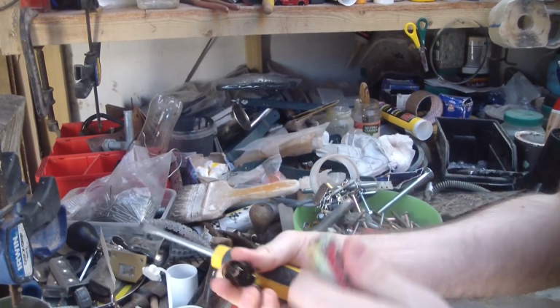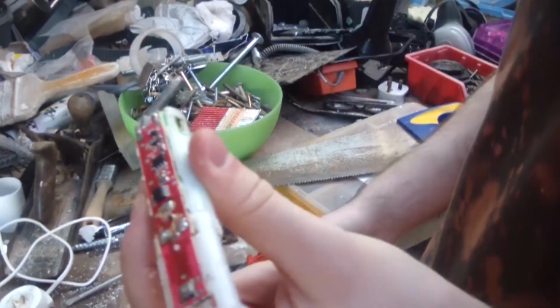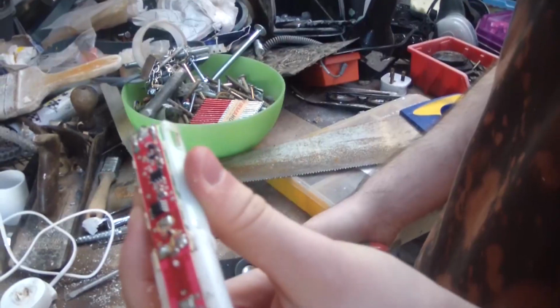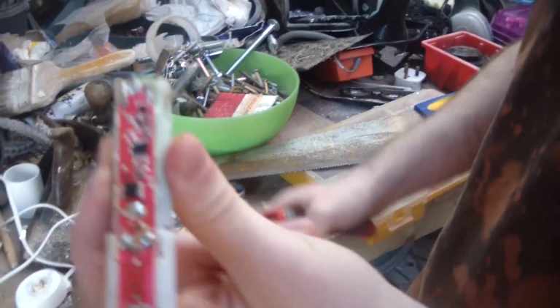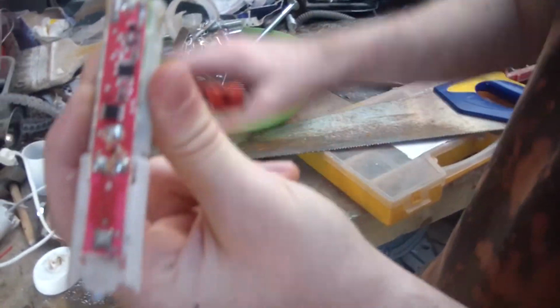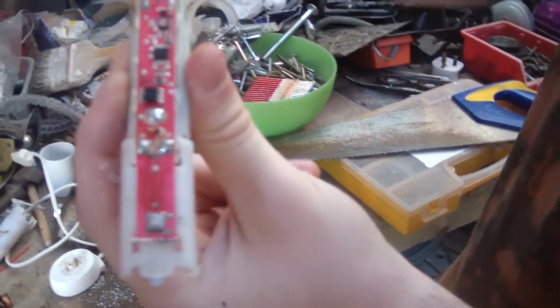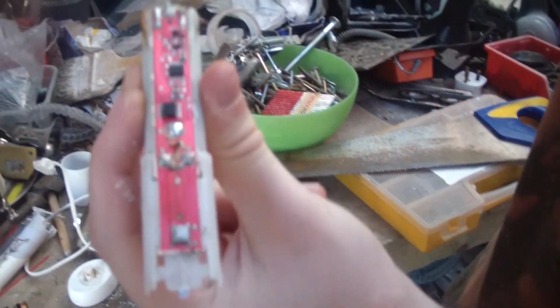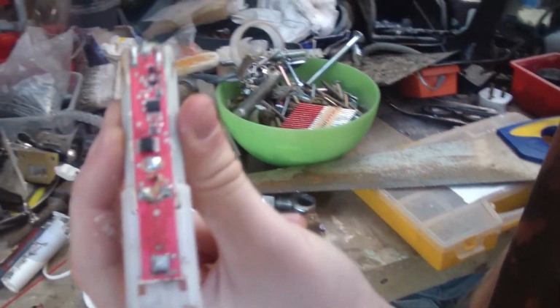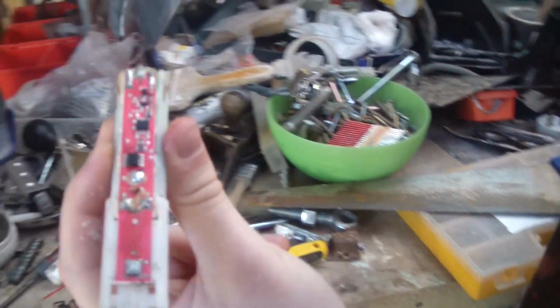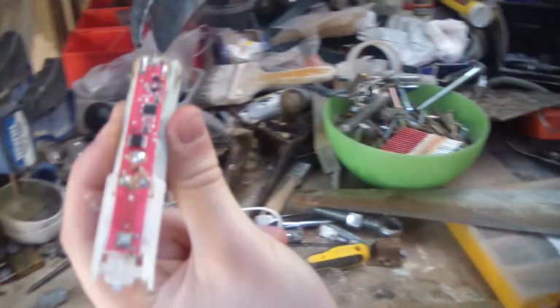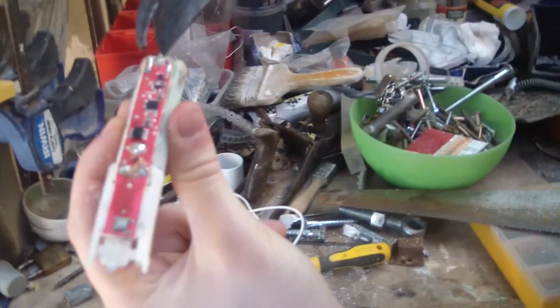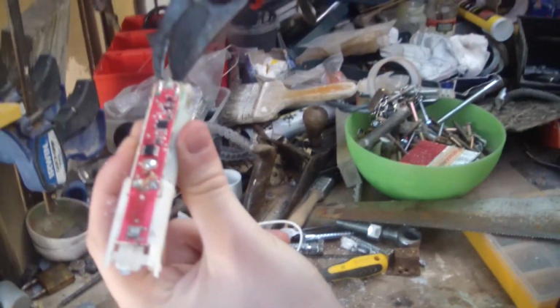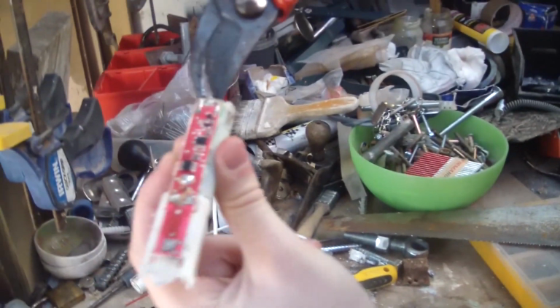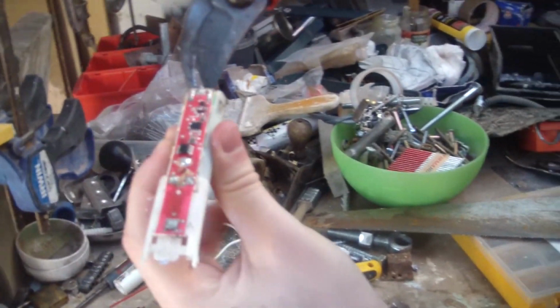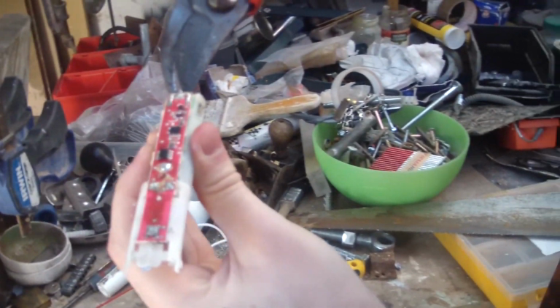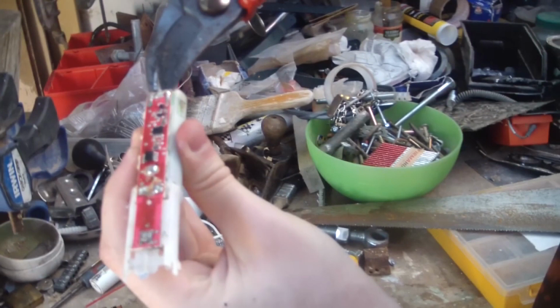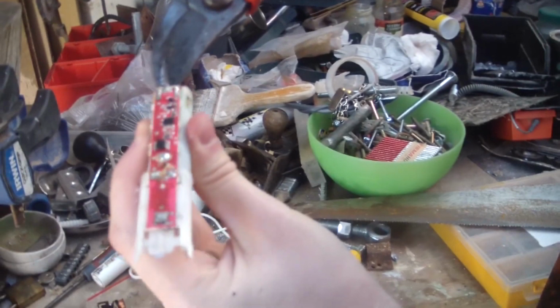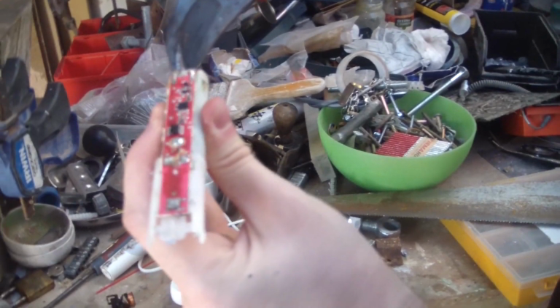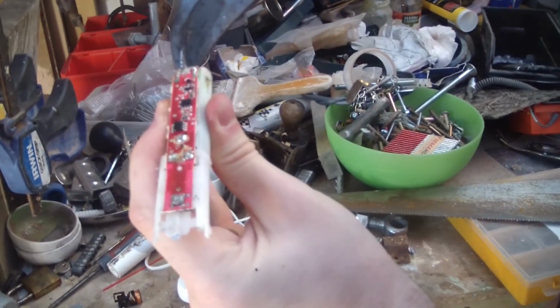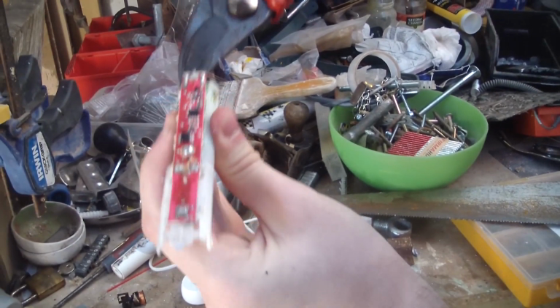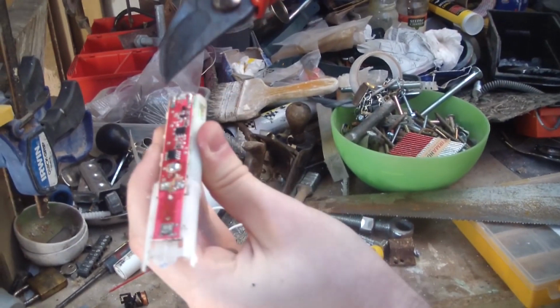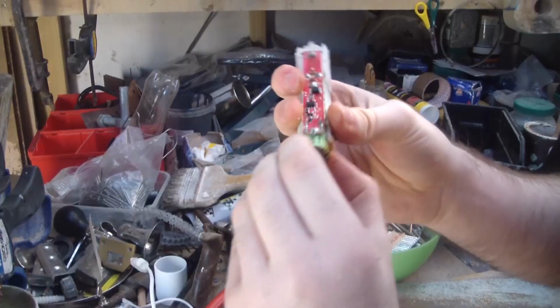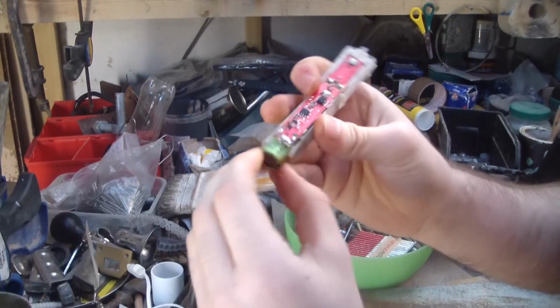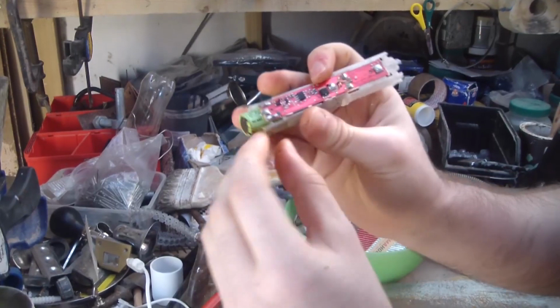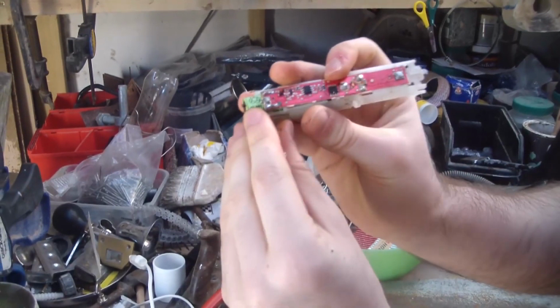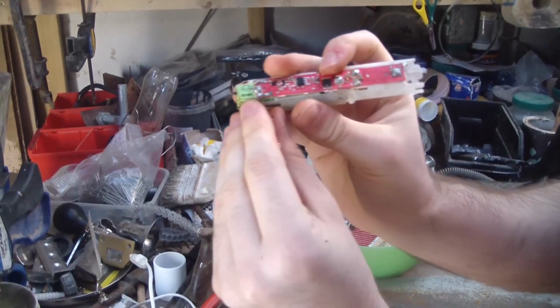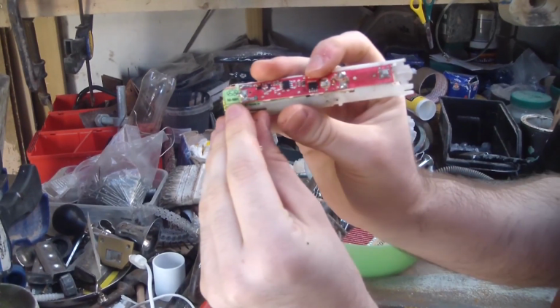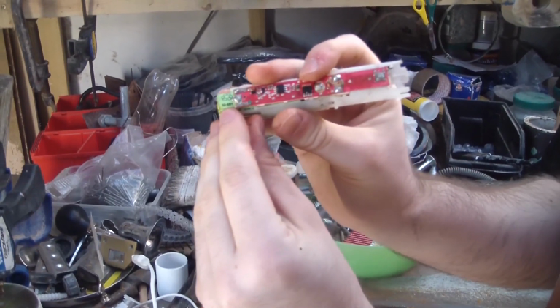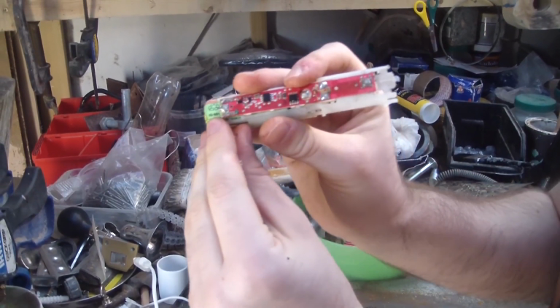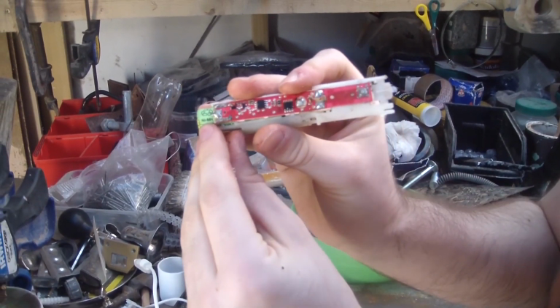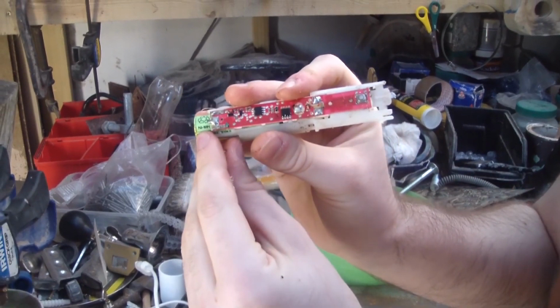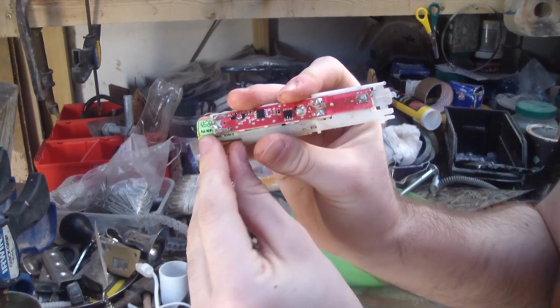You ready to disconnect the battery? I am ready to disconnect the battery. It's a very small battery — it's a NiMH. It's not even lithium.